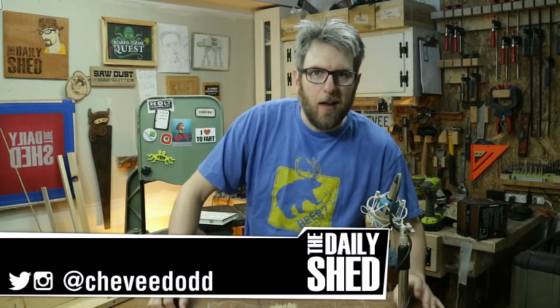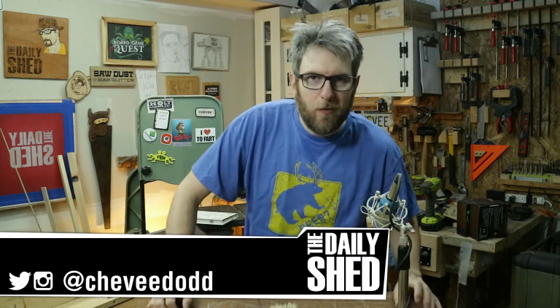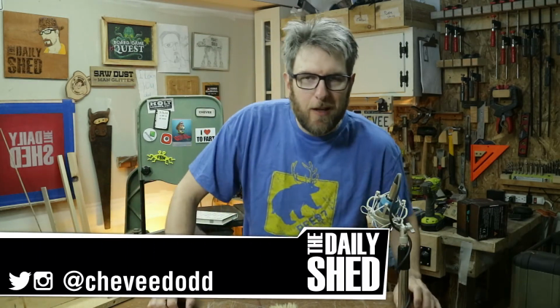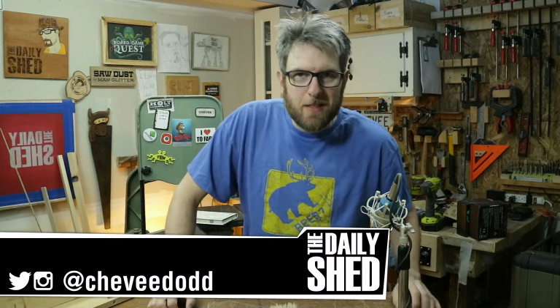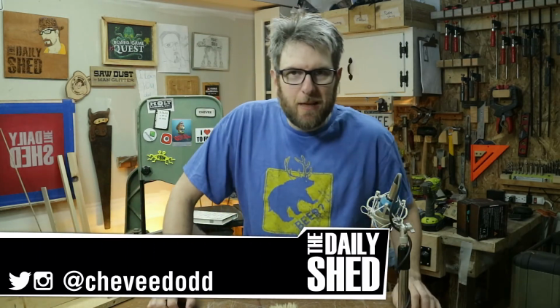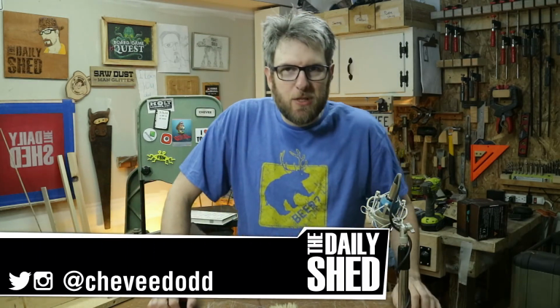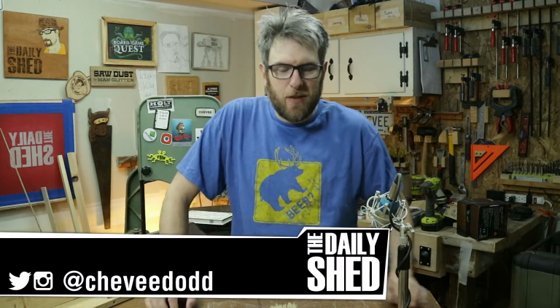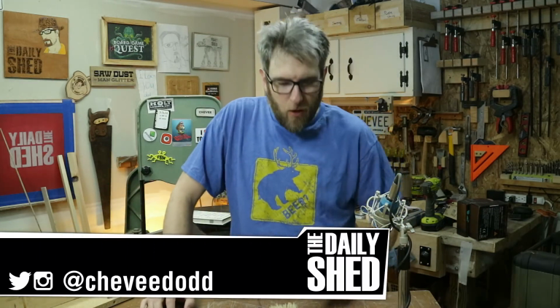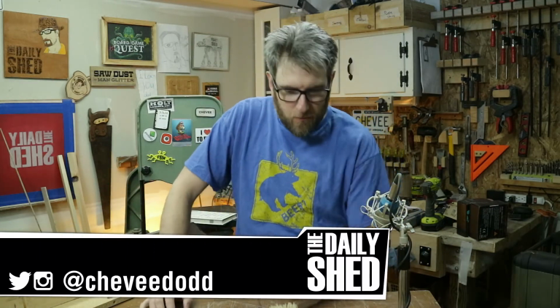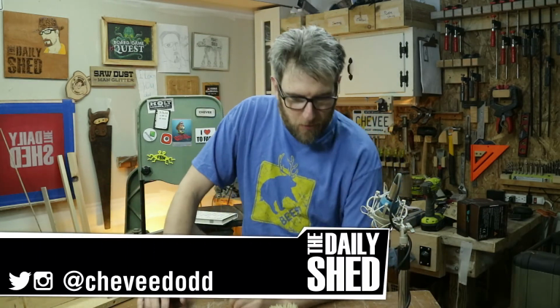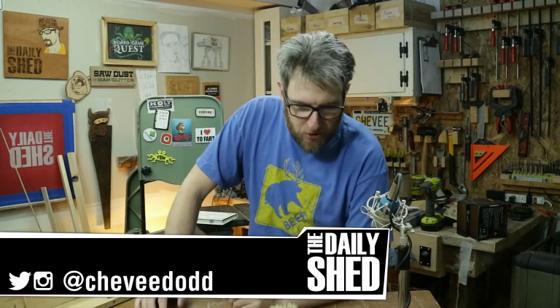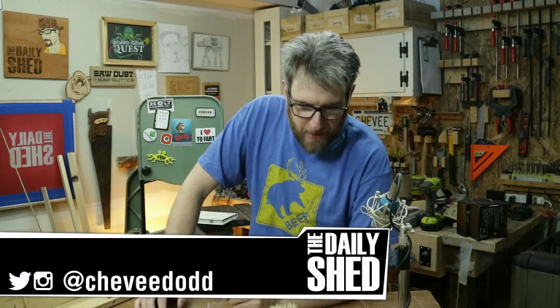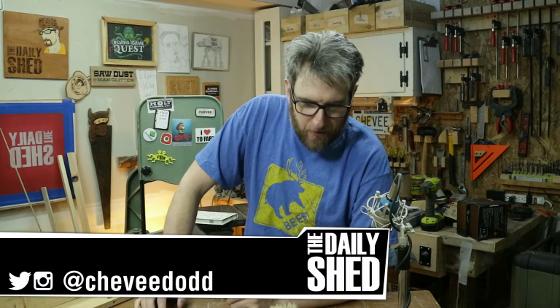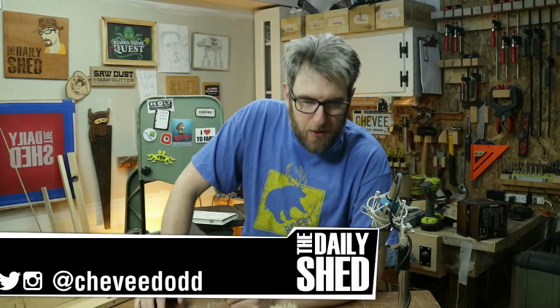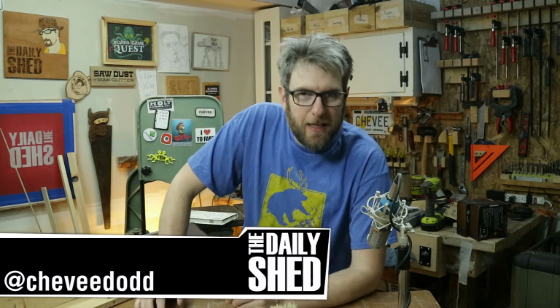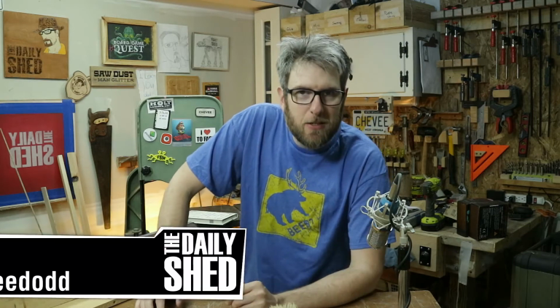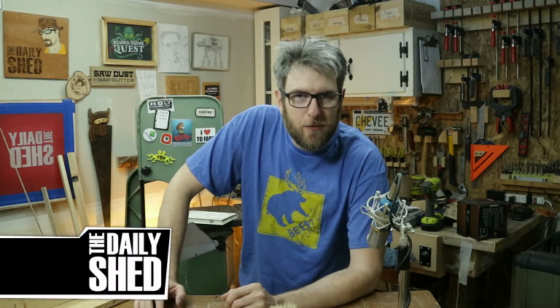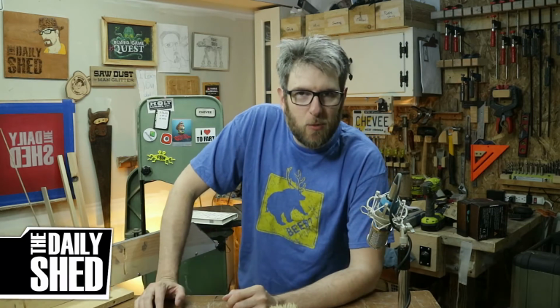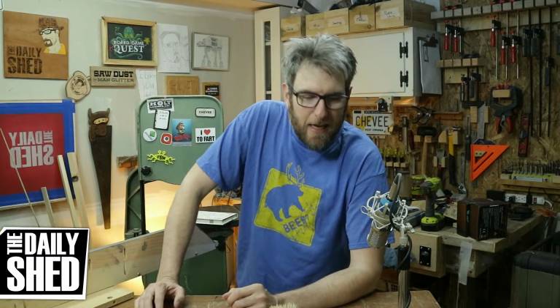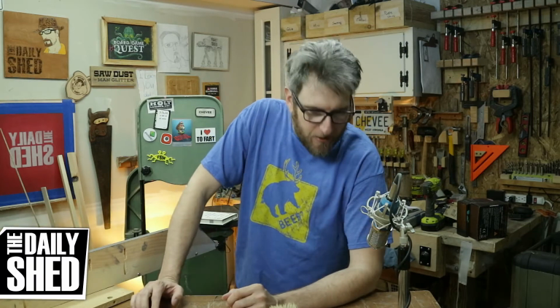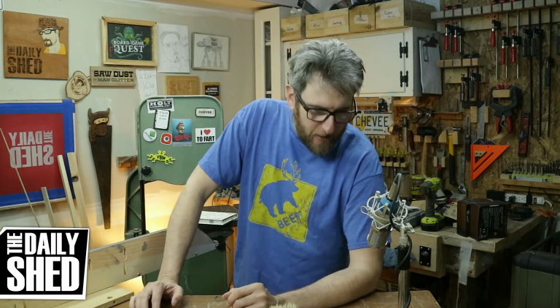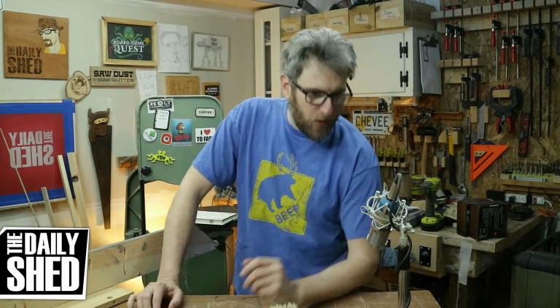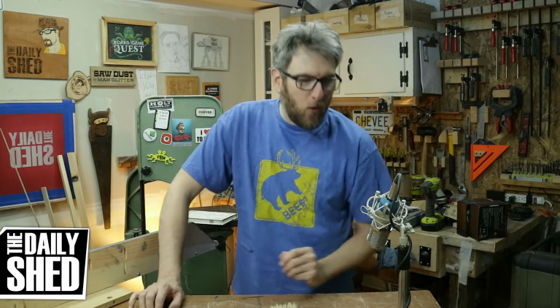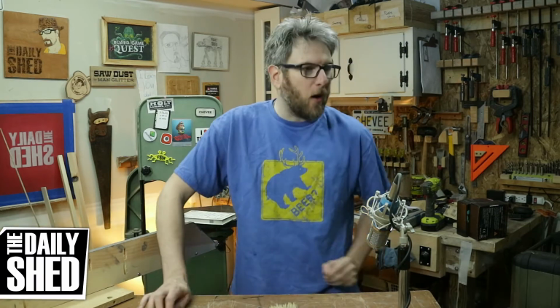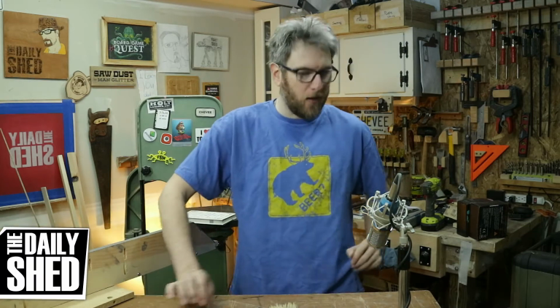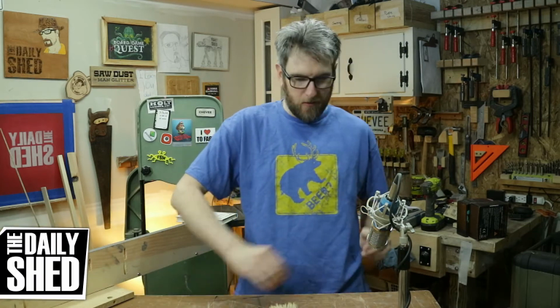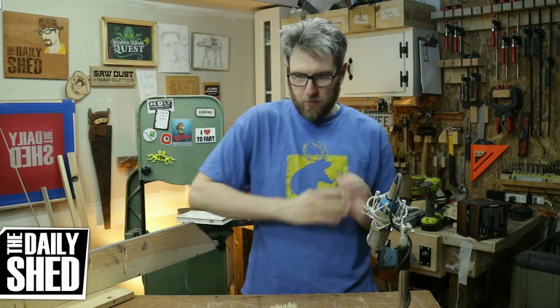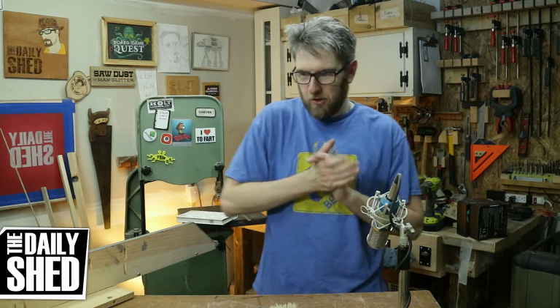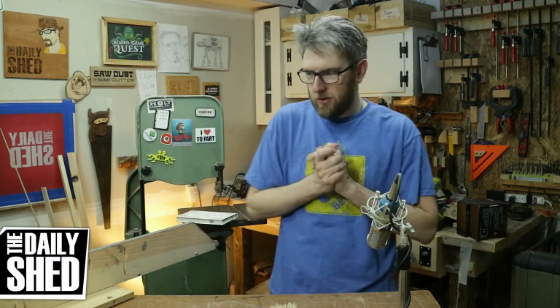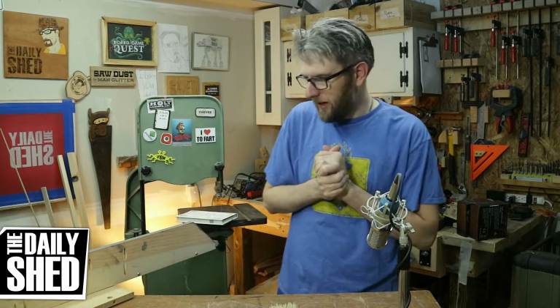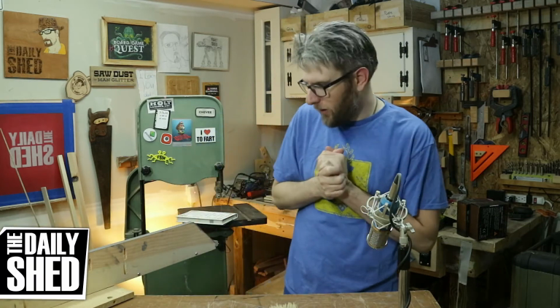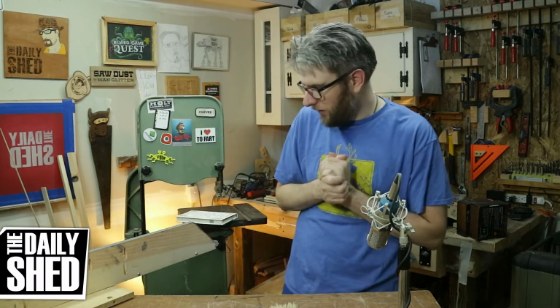Hello friends, I am Chevy. Welcome to my shed. How are you doing today? How's life in your world? How's things where you are? I hope you're good and great and wonderful.